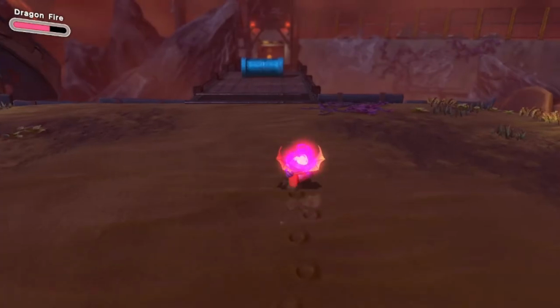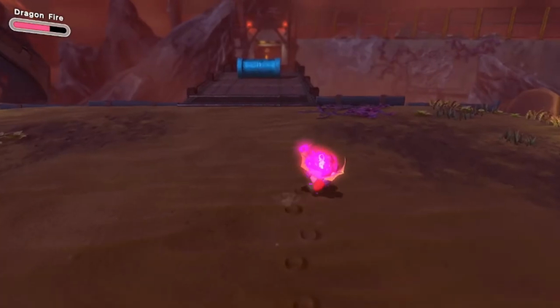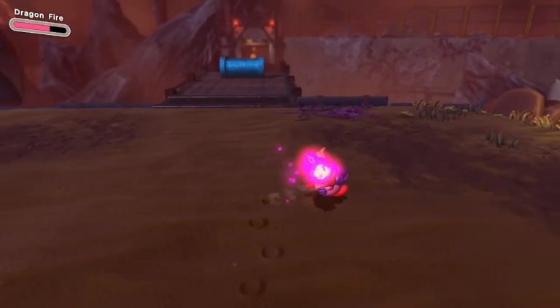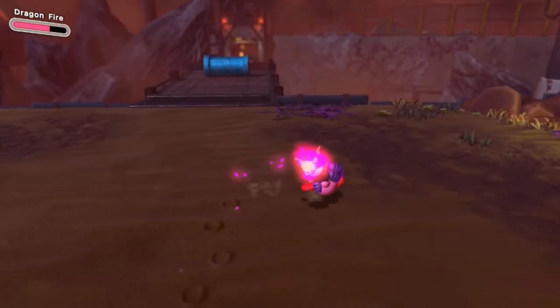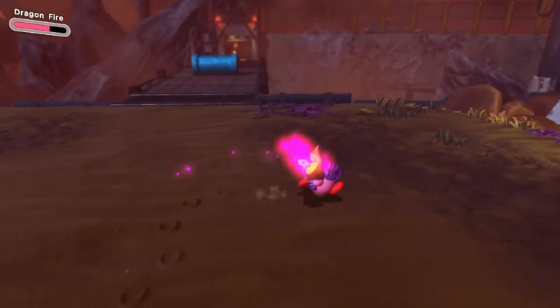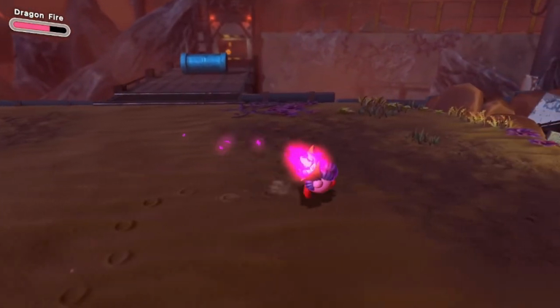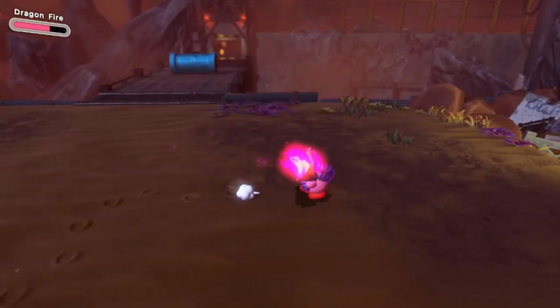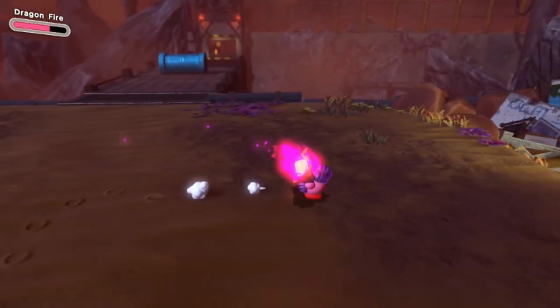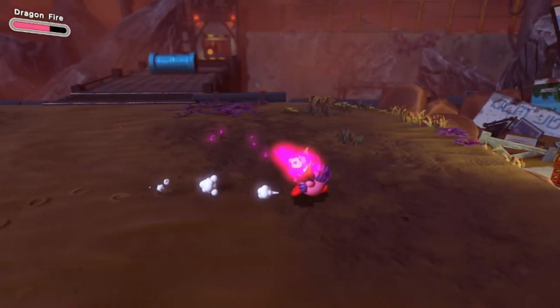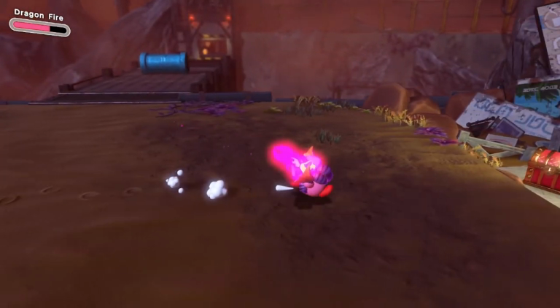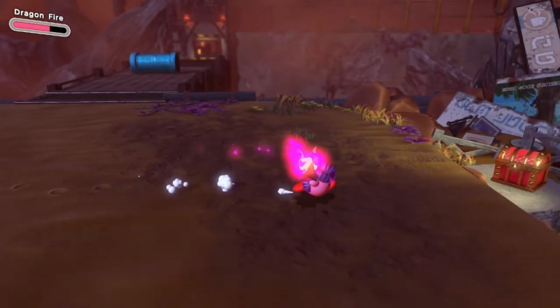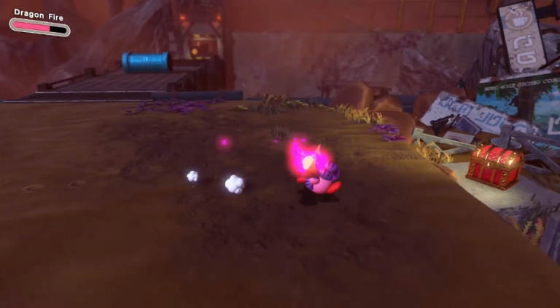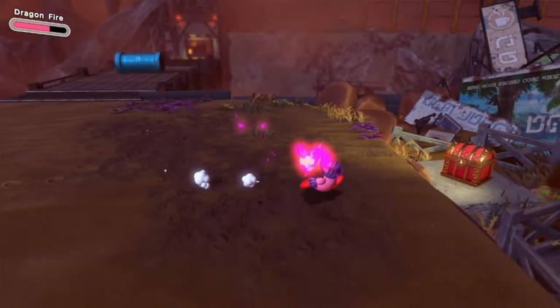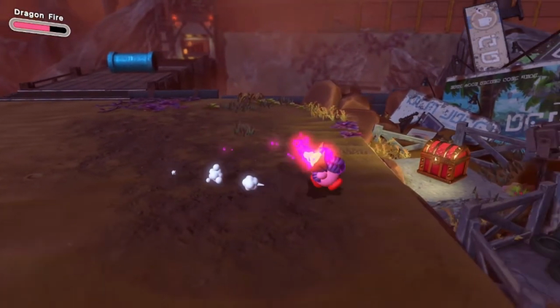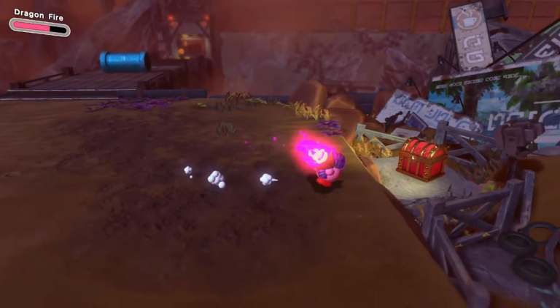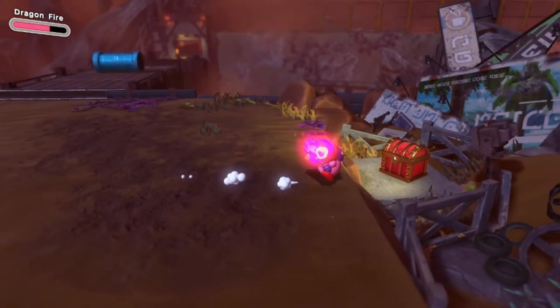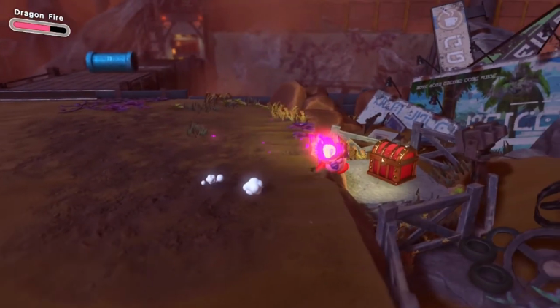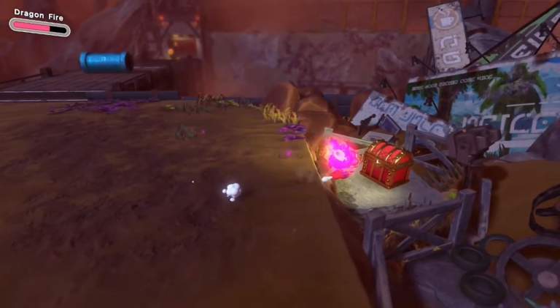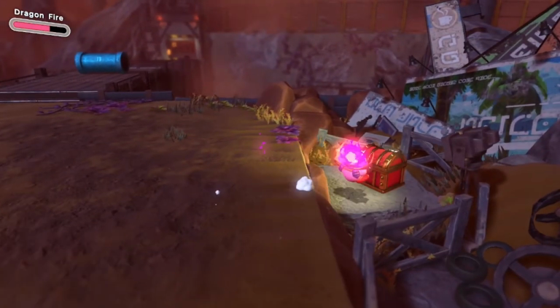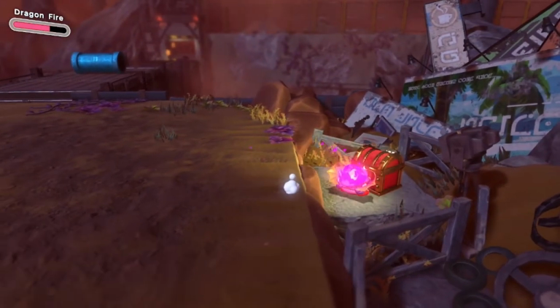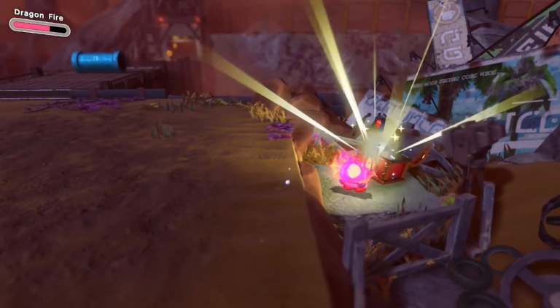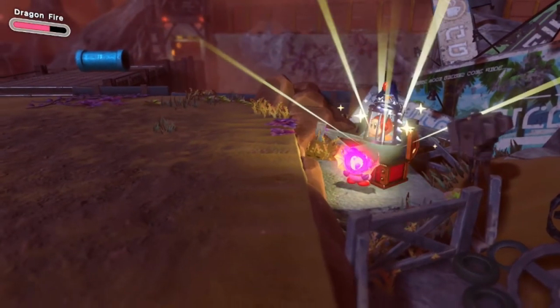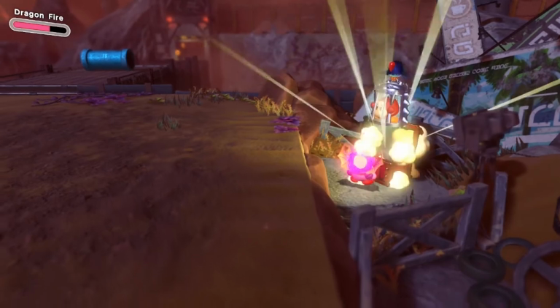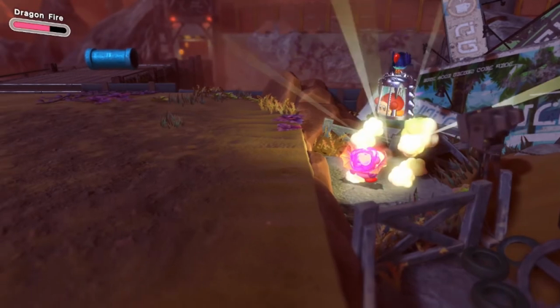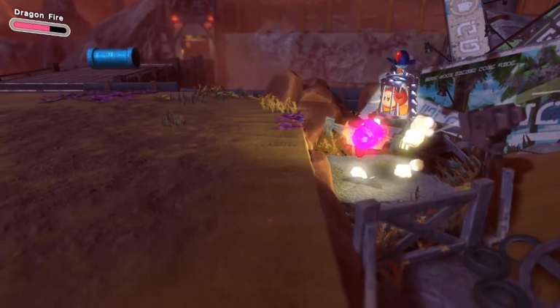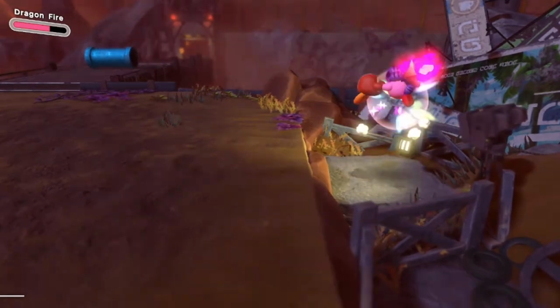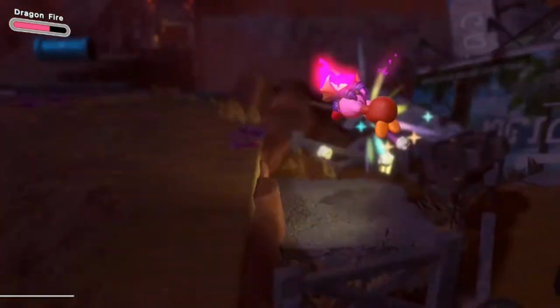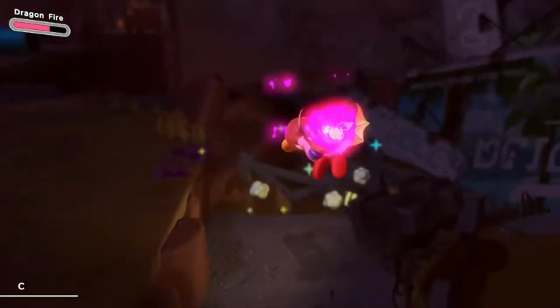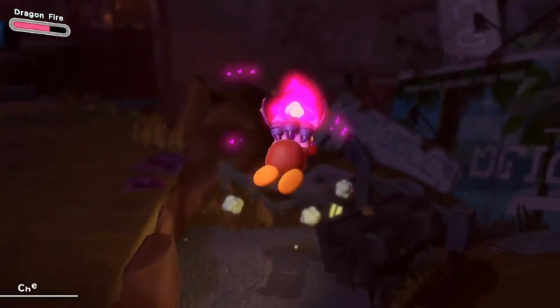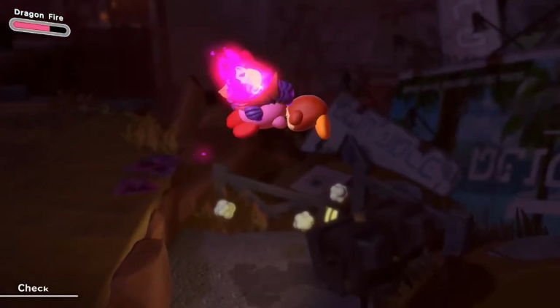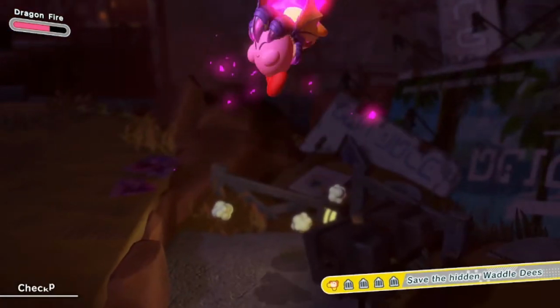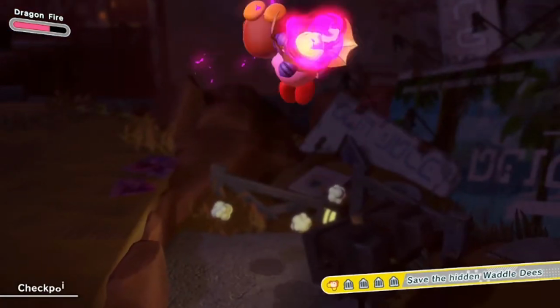After you beat Silly Dillo, there is a hidden waddle dee to the right in a treasure chest. Get this hidden waddle dee, and that is two of five.